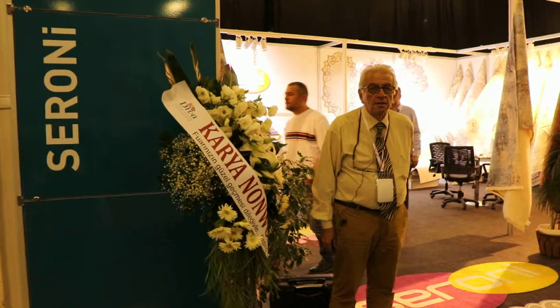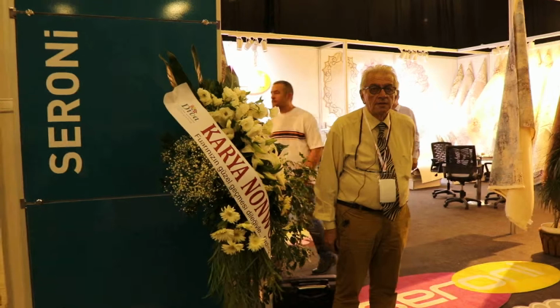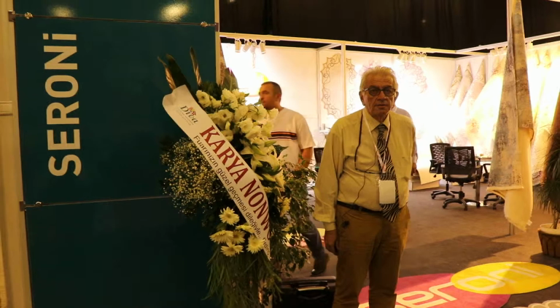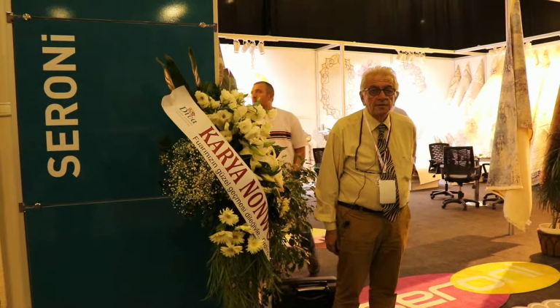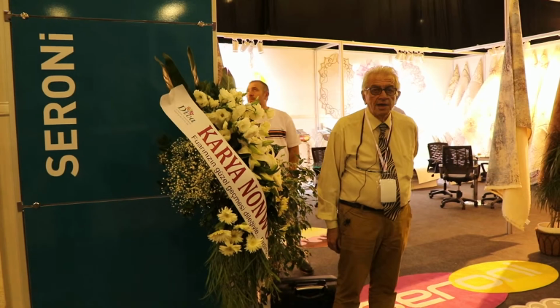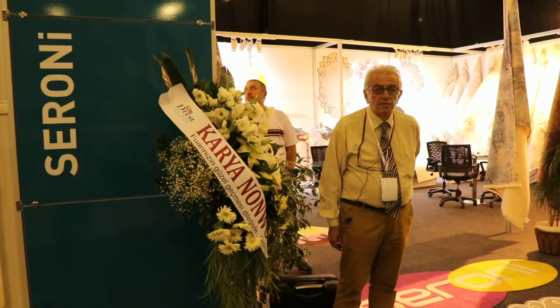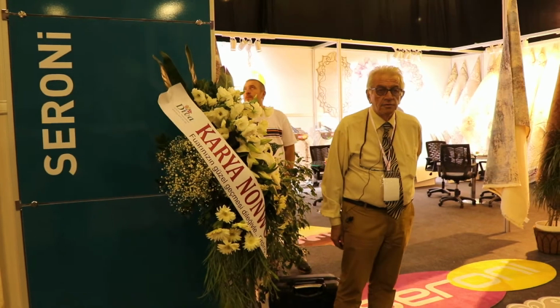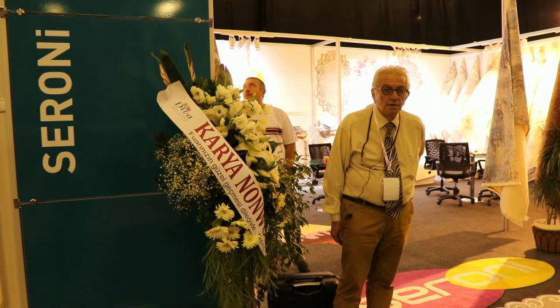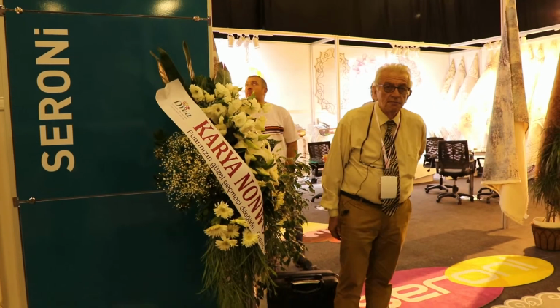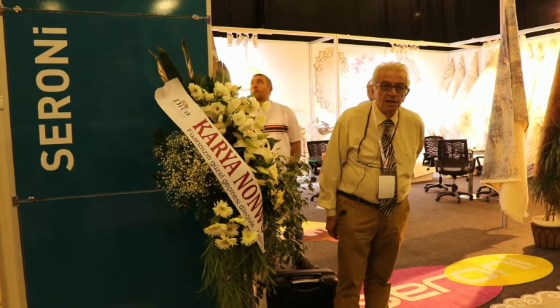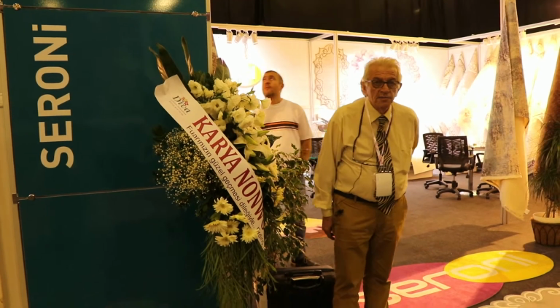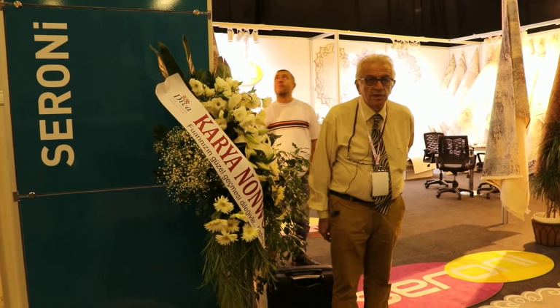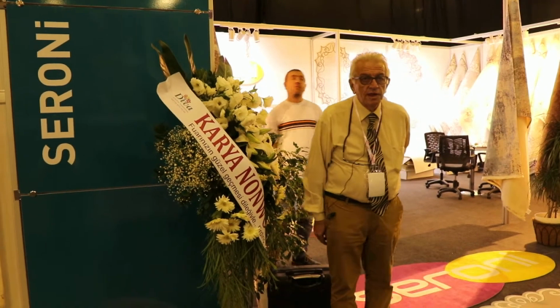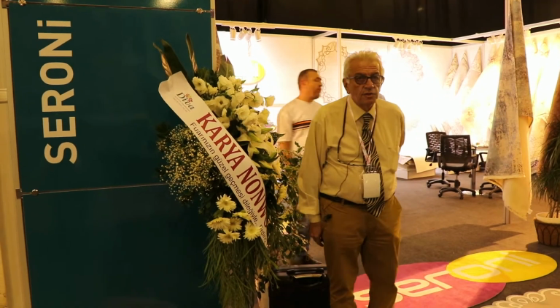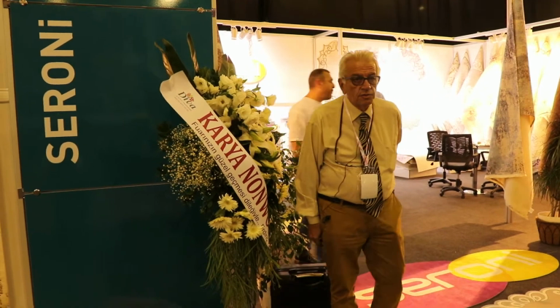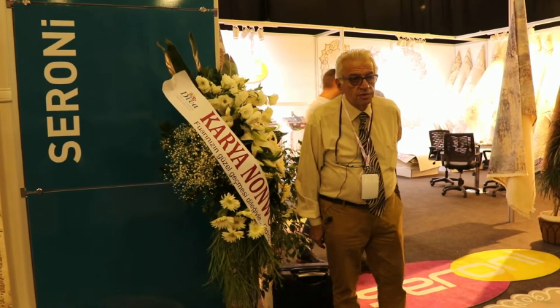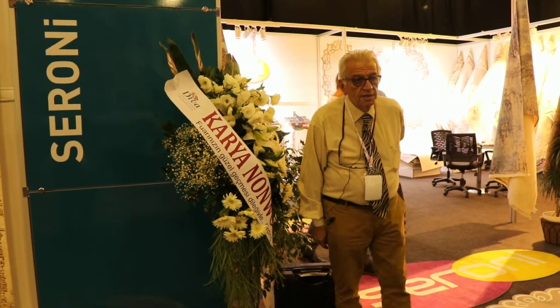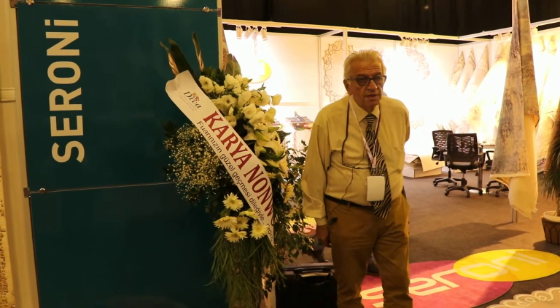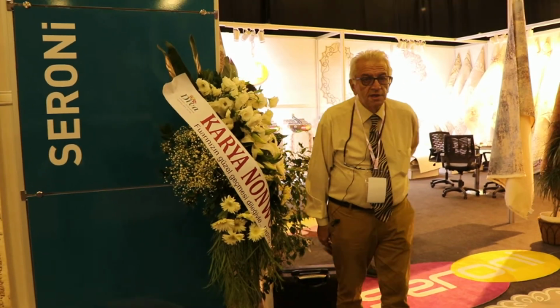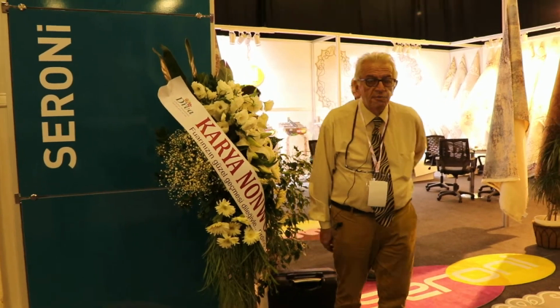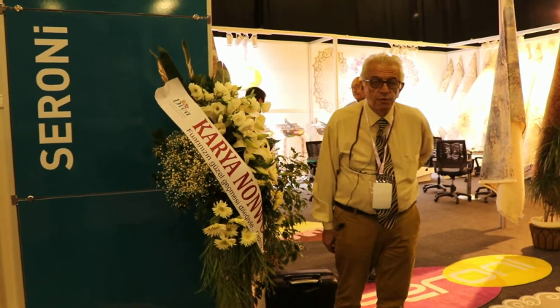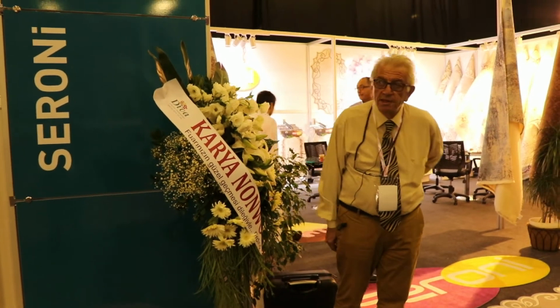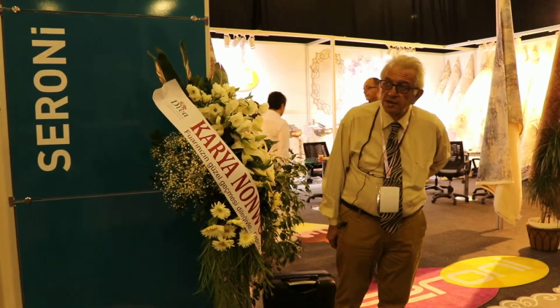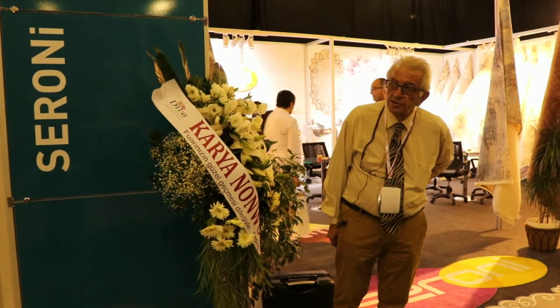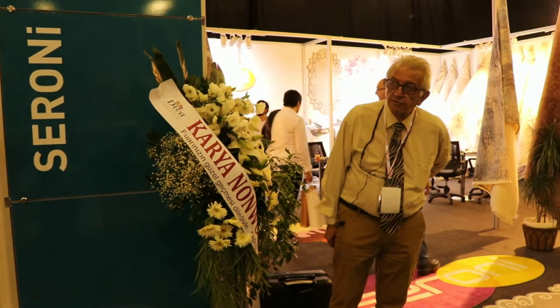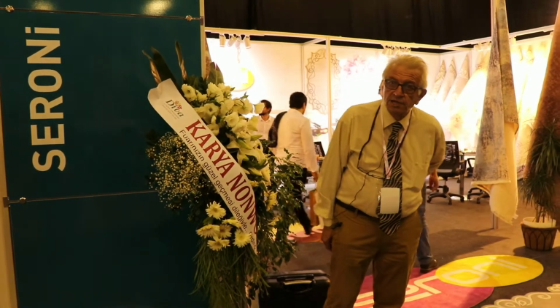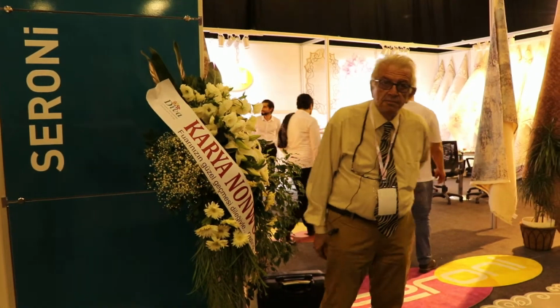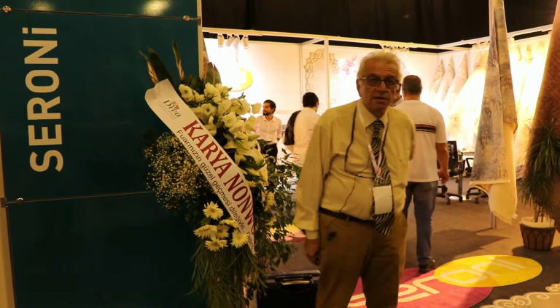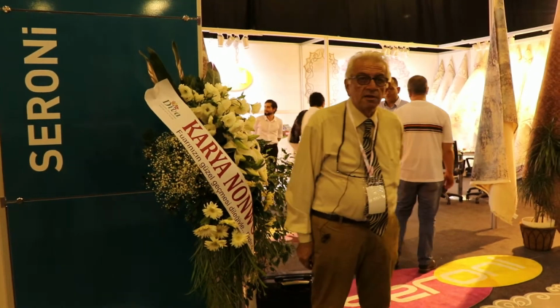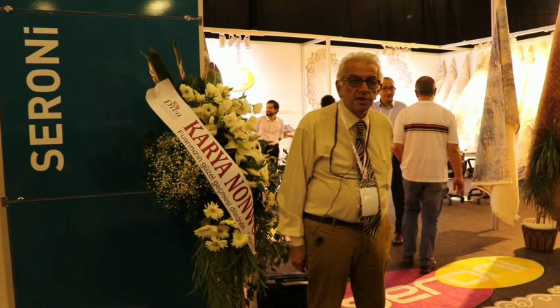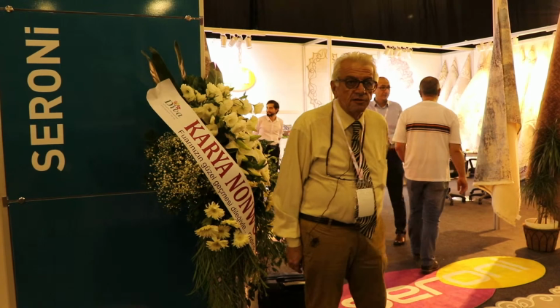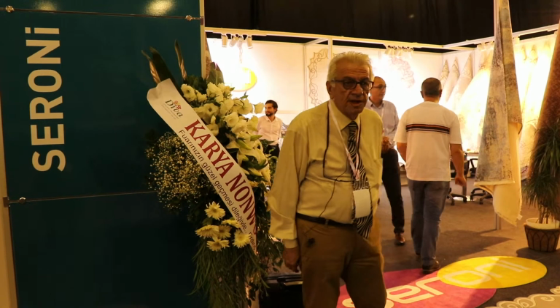Hello, my name is Erhan Özkur, the export manager of the company Ceroni.